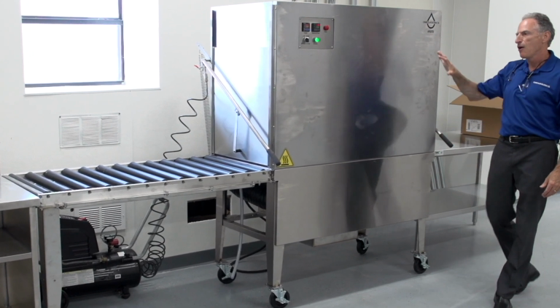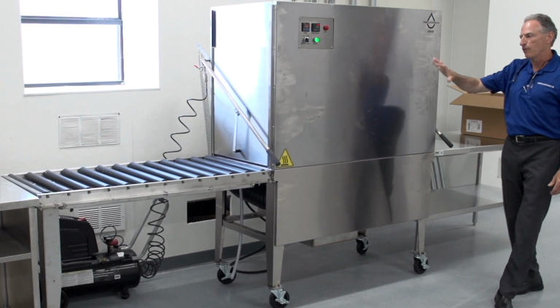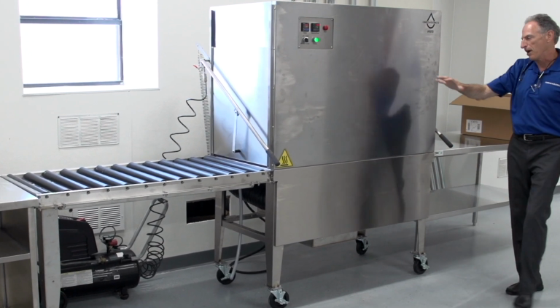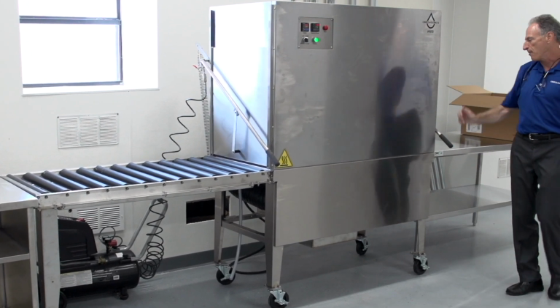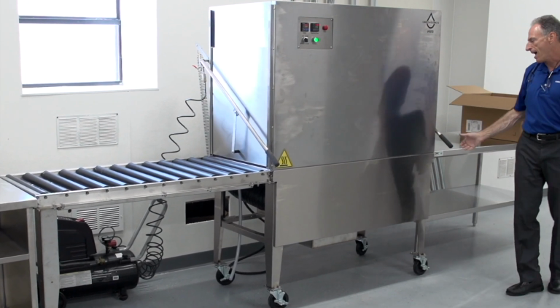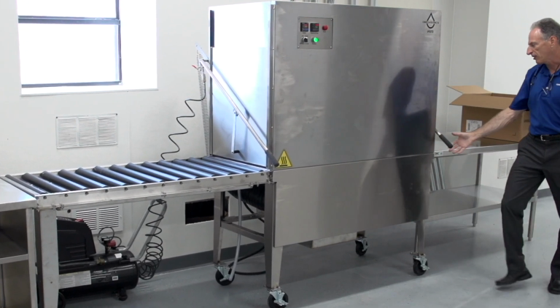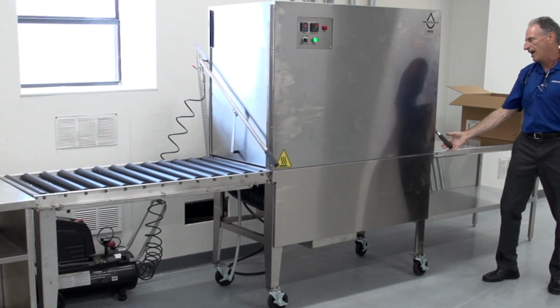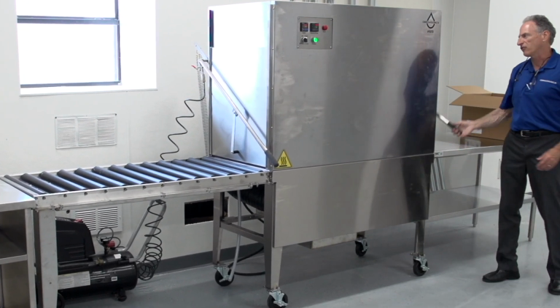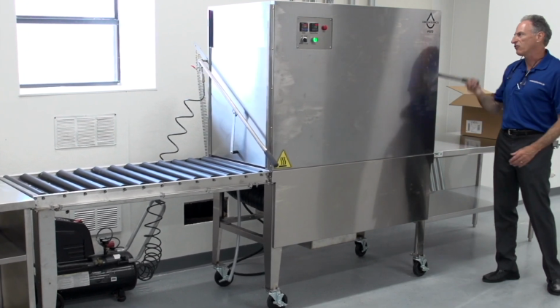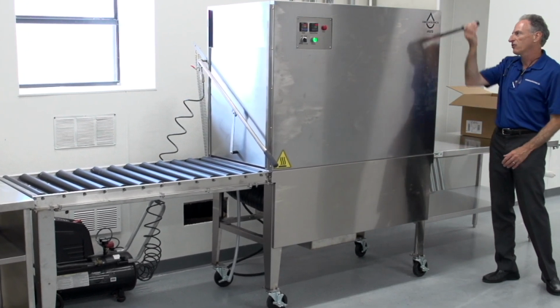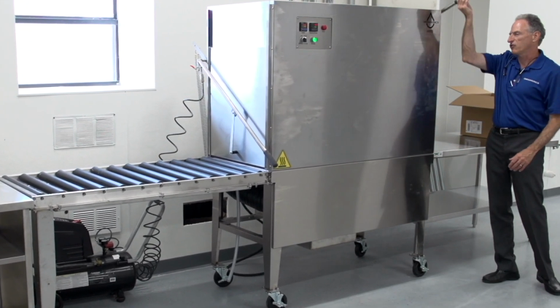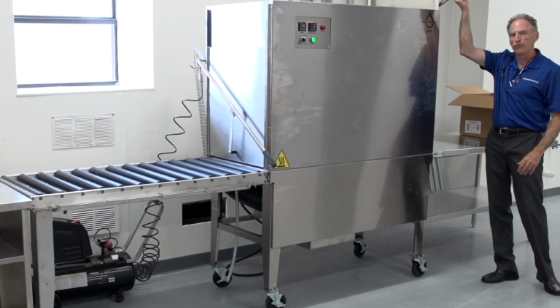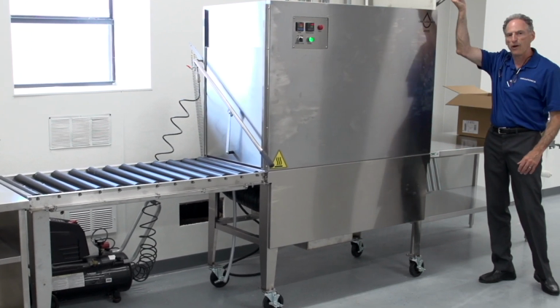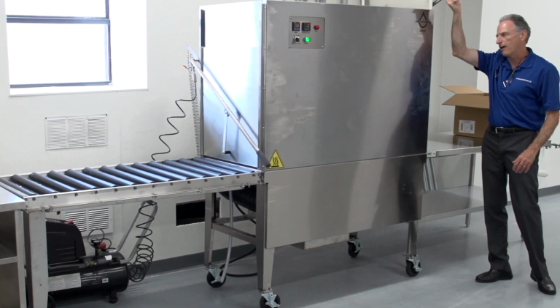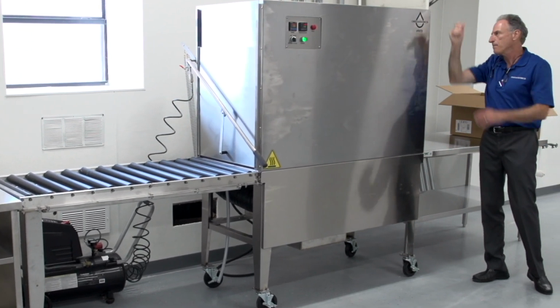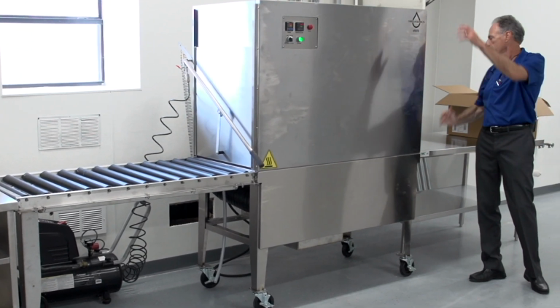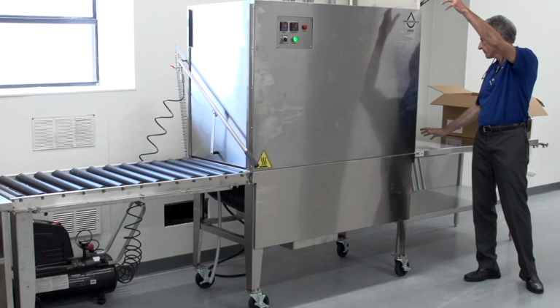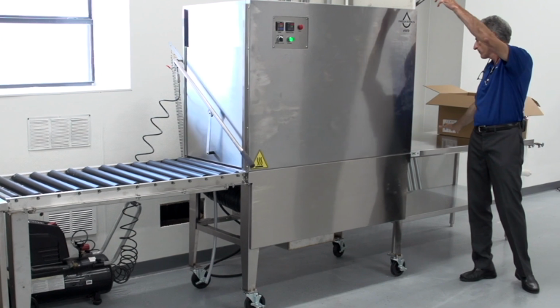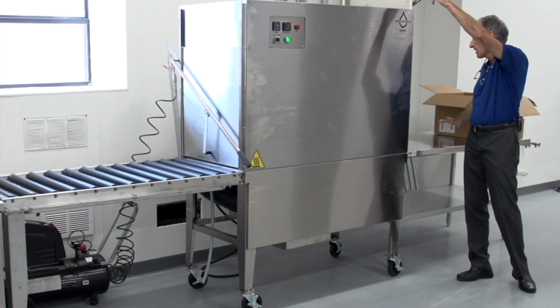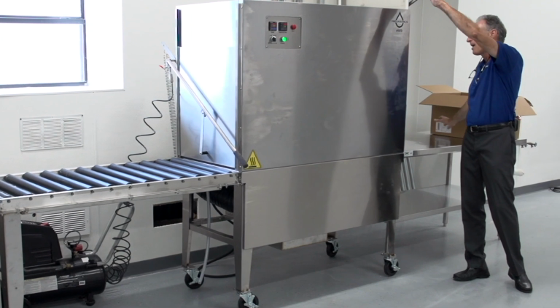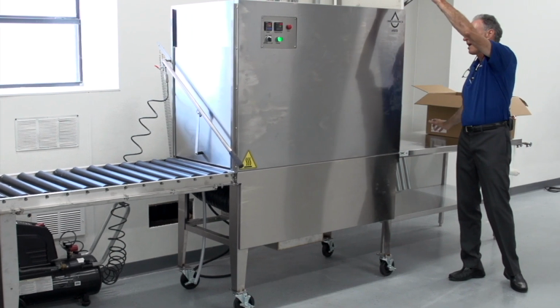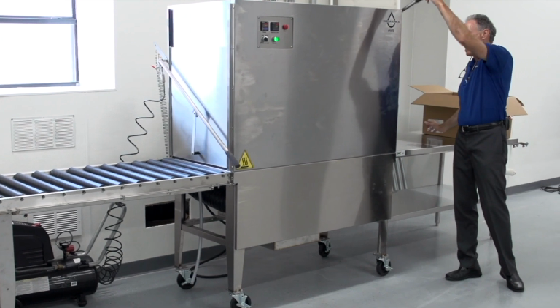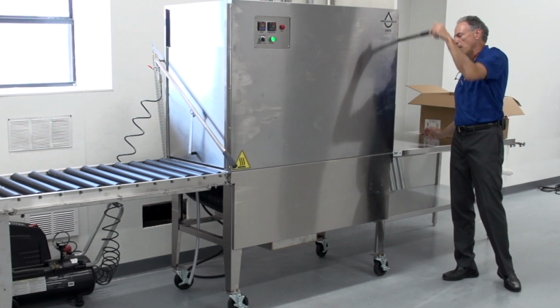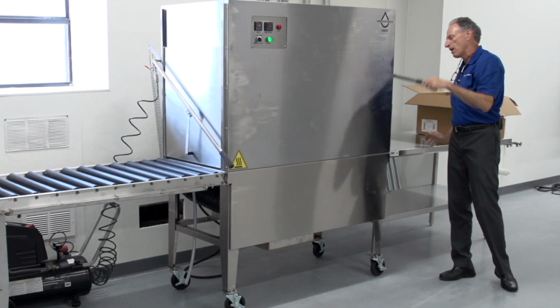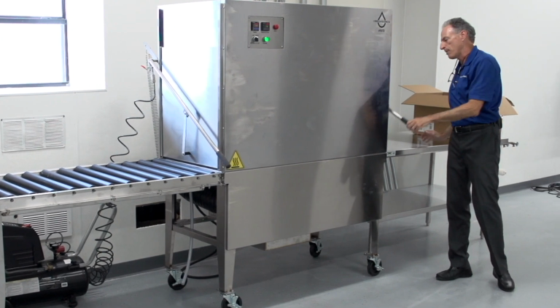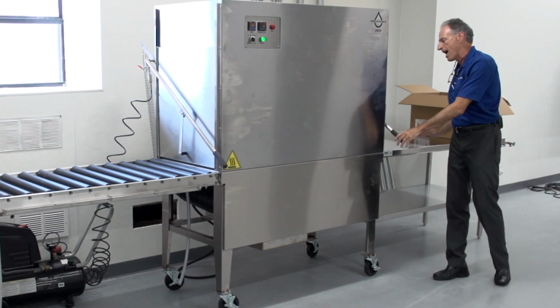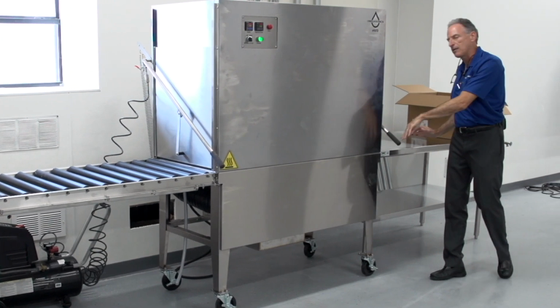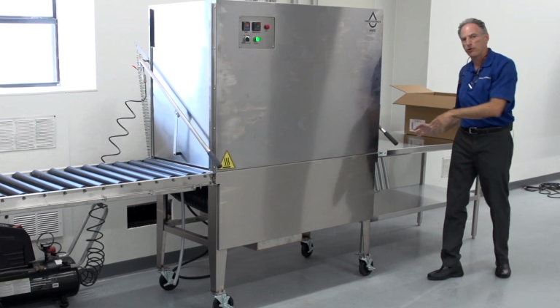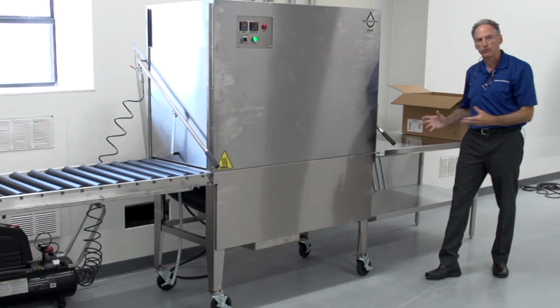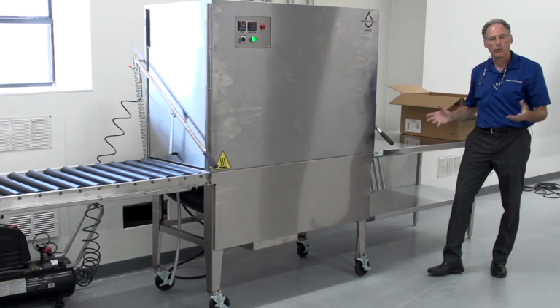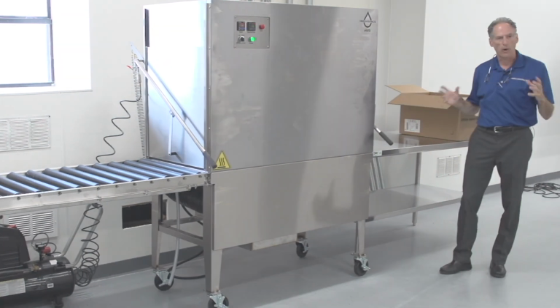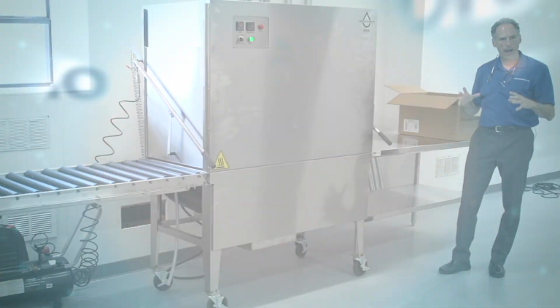From there, the basket exits the tunnel dryer, and then my repacking person will wrap.